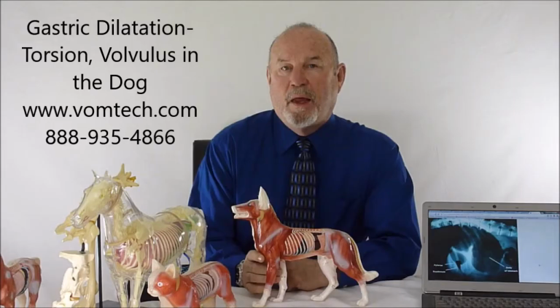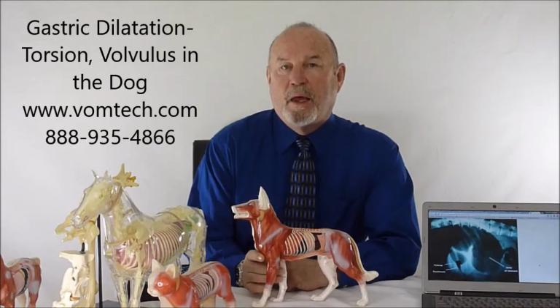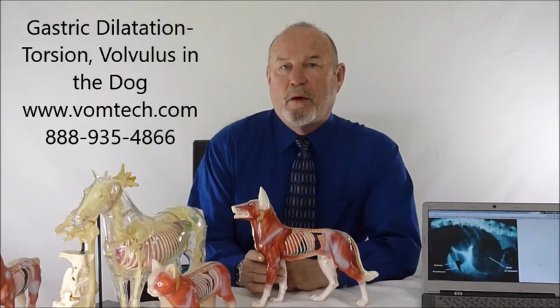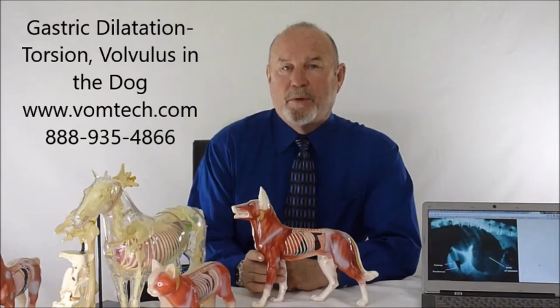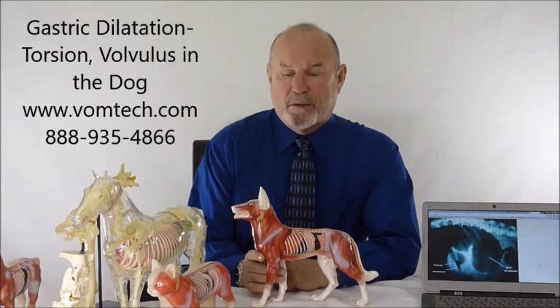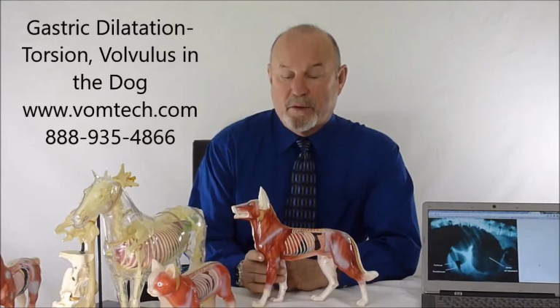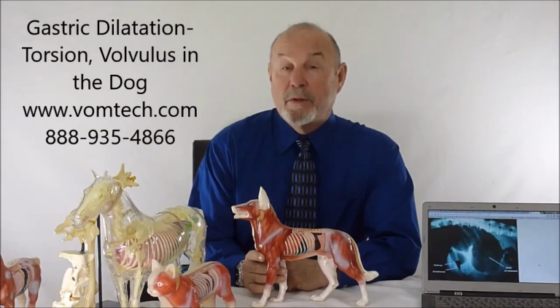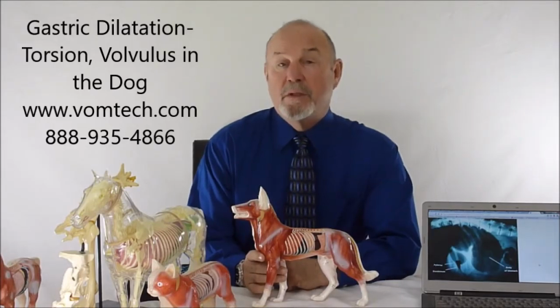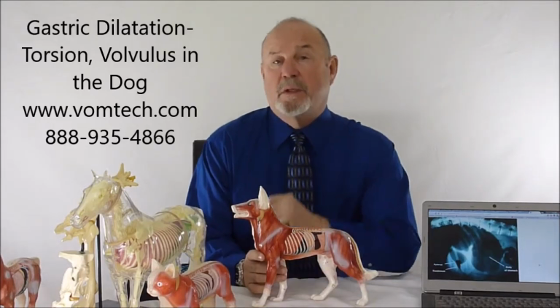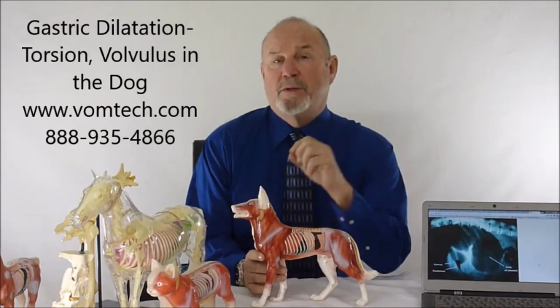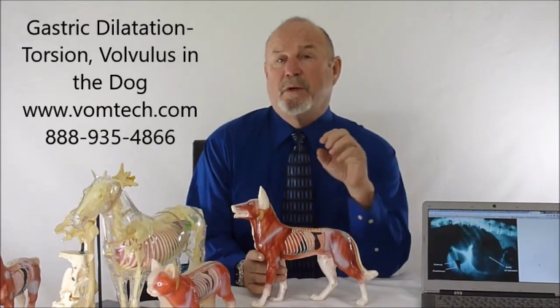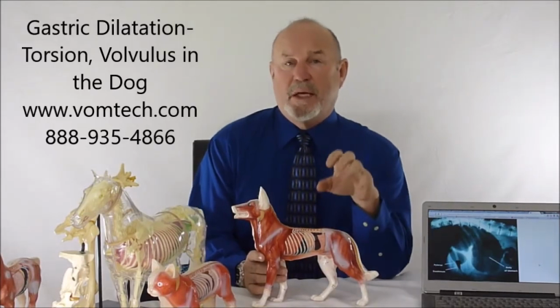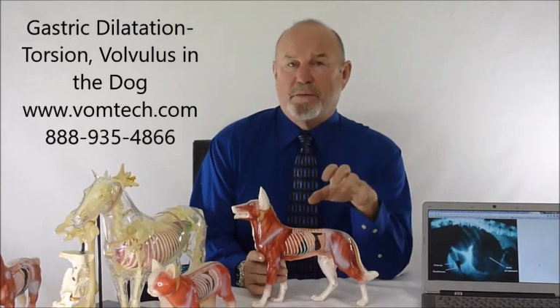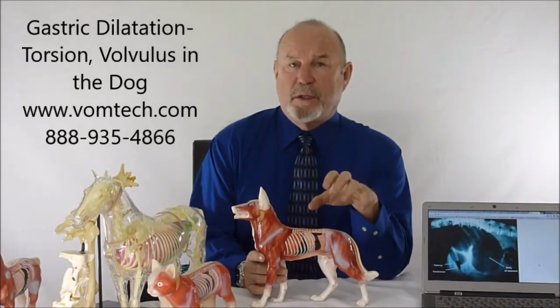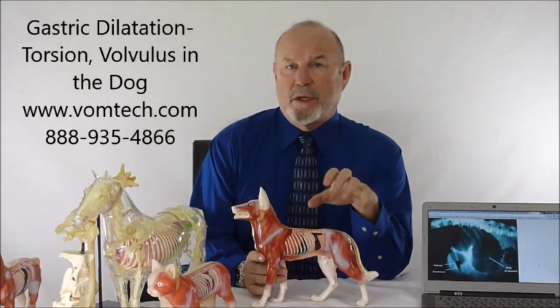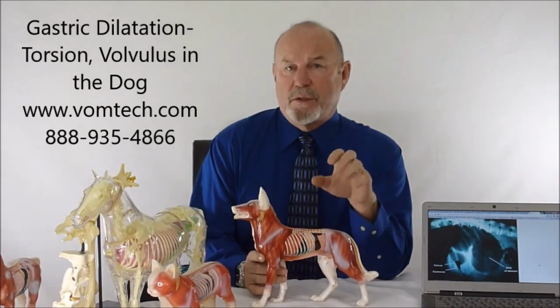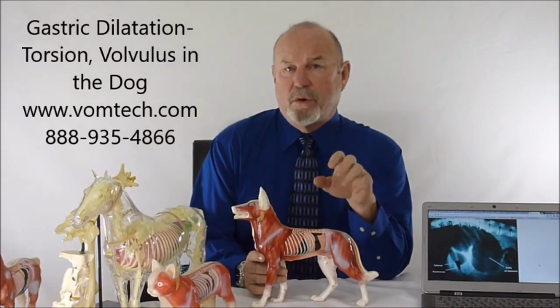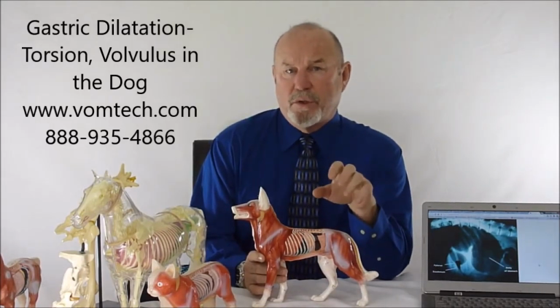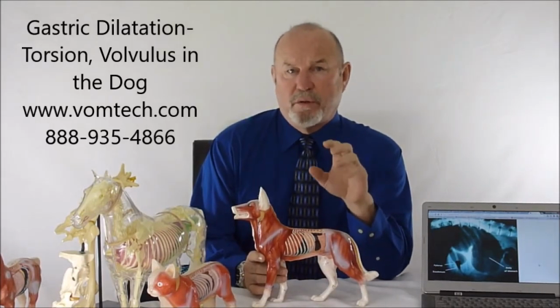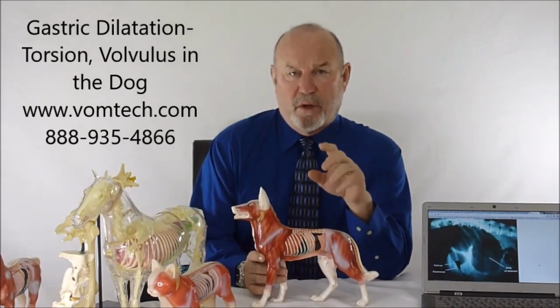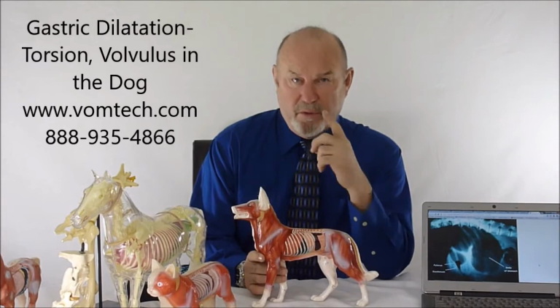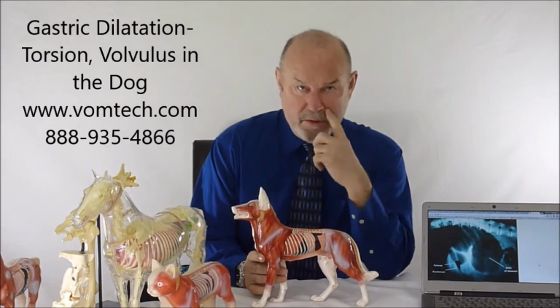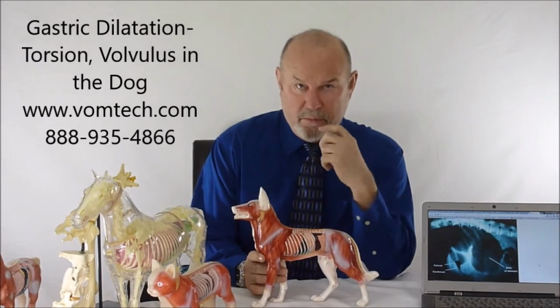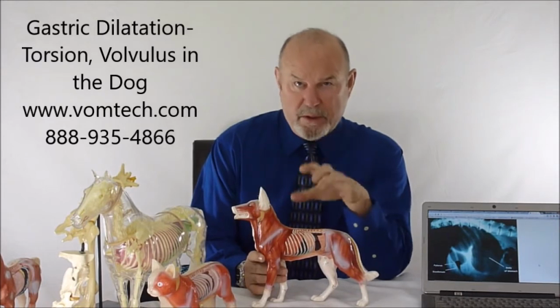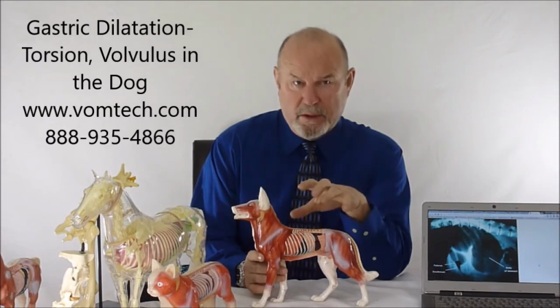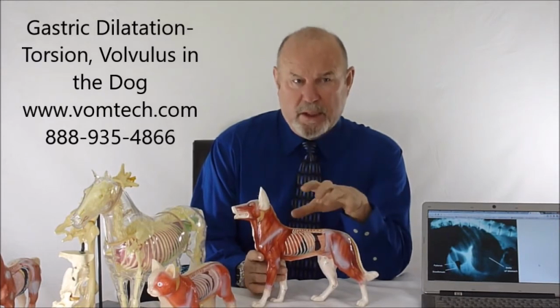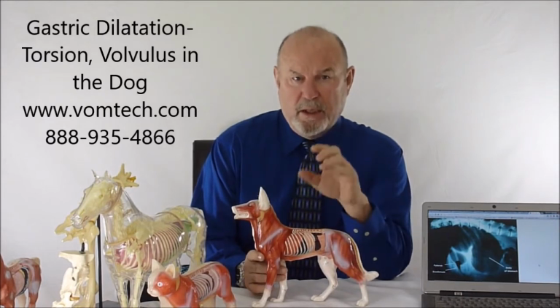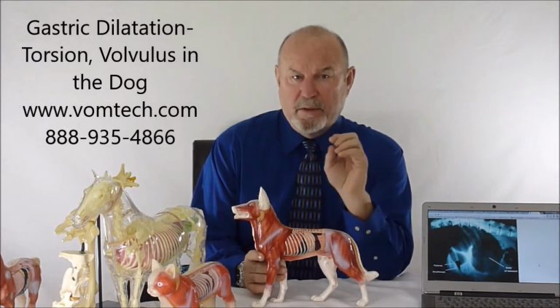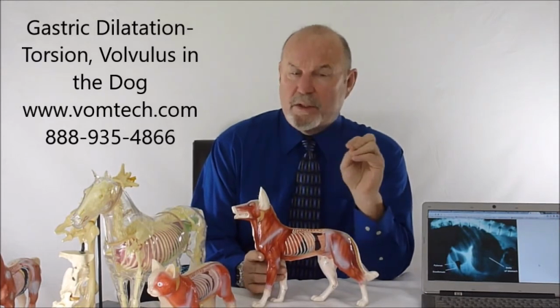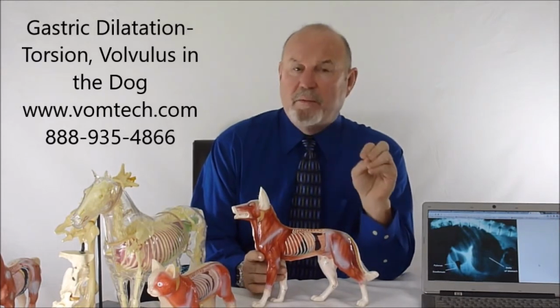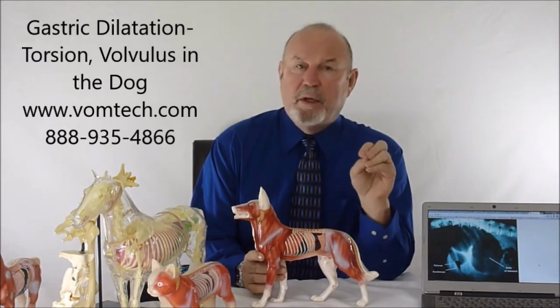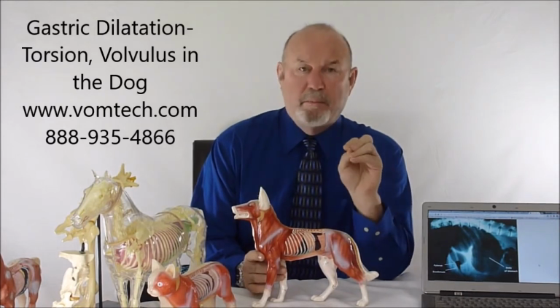Hello, I'm Dr. Inman. This is a lecture on gastric dilatation torsion volvulus that we see in the canine.